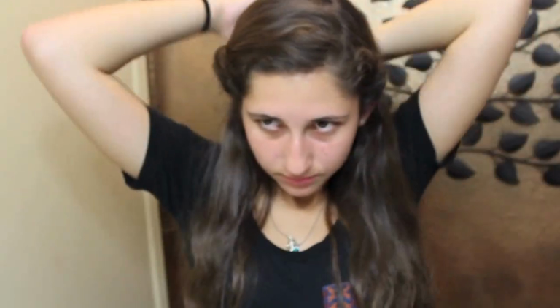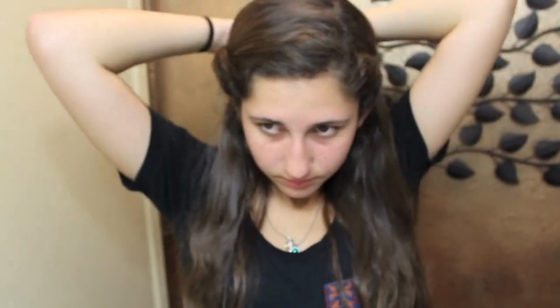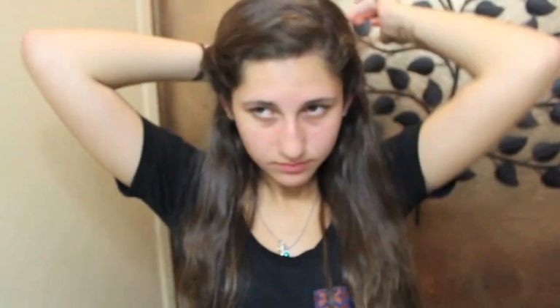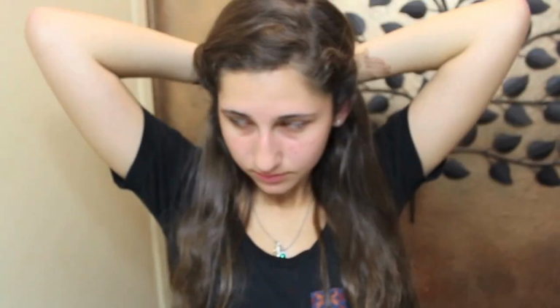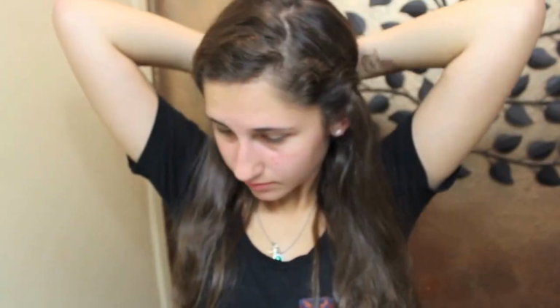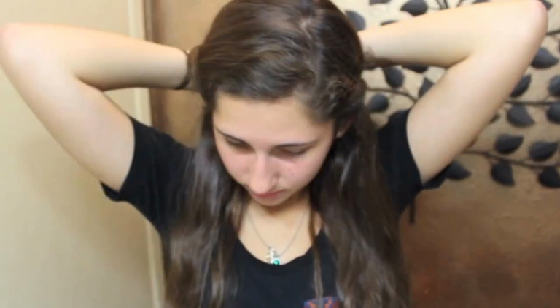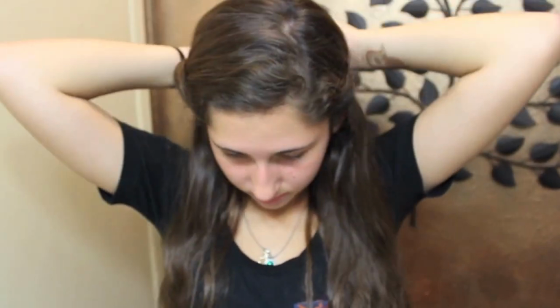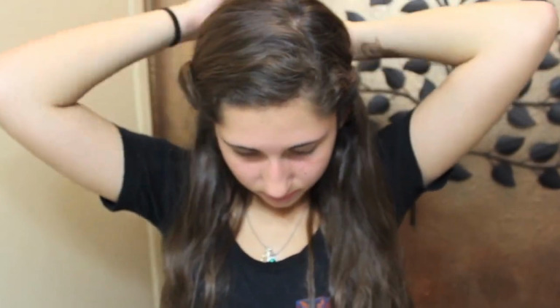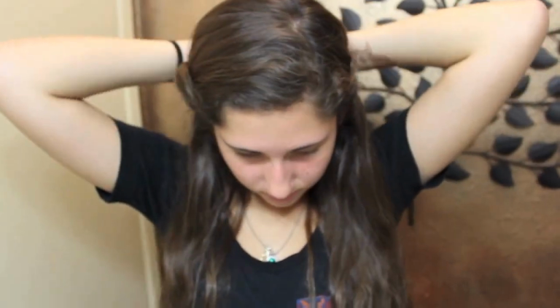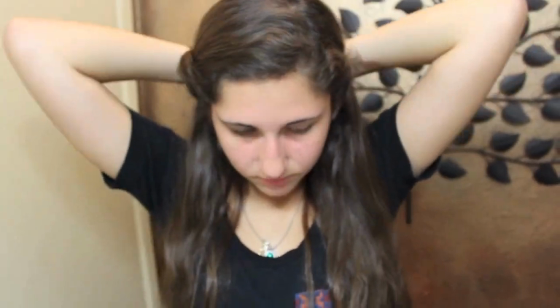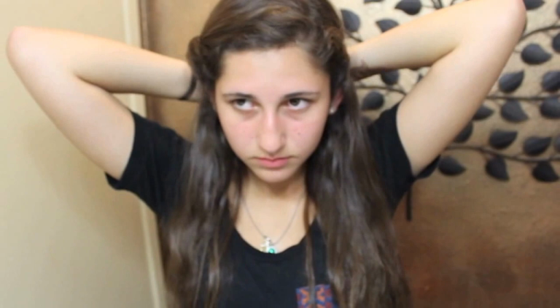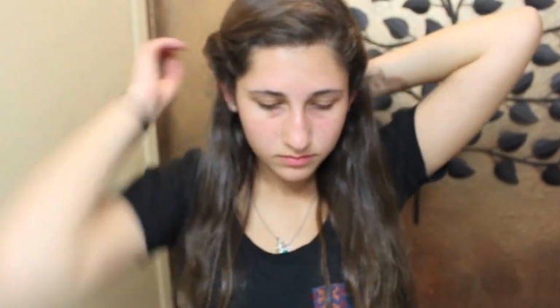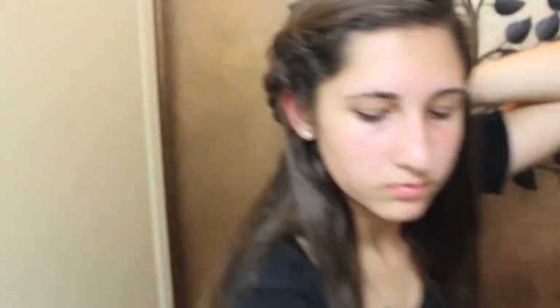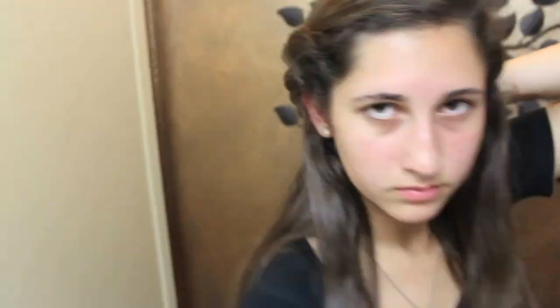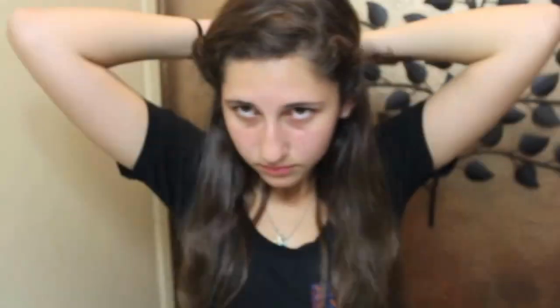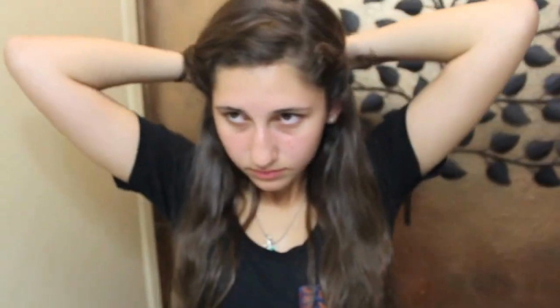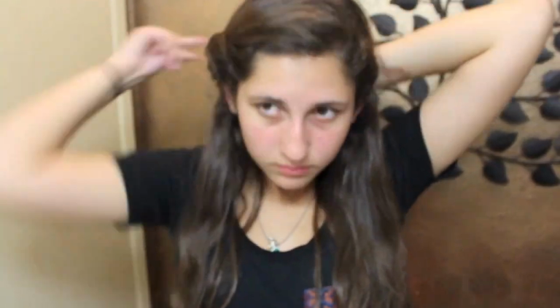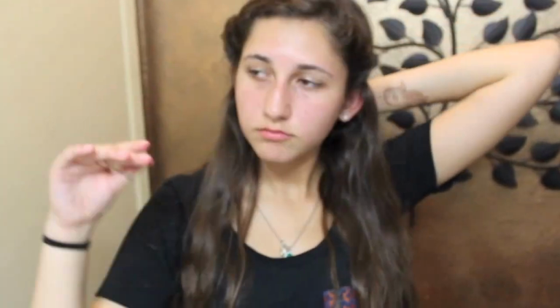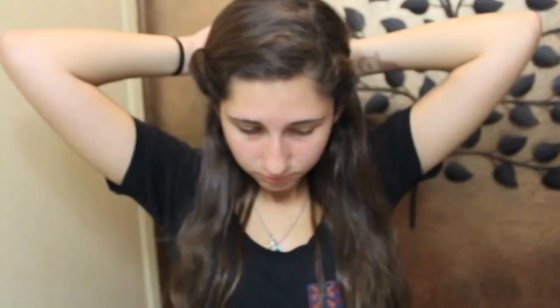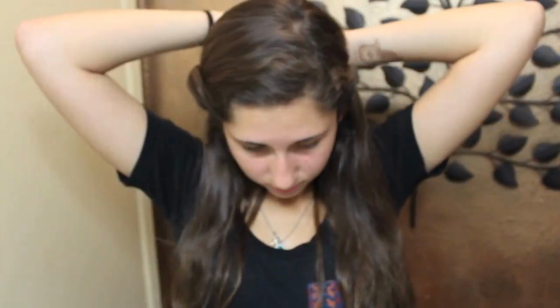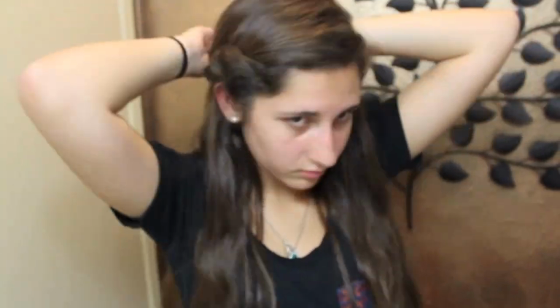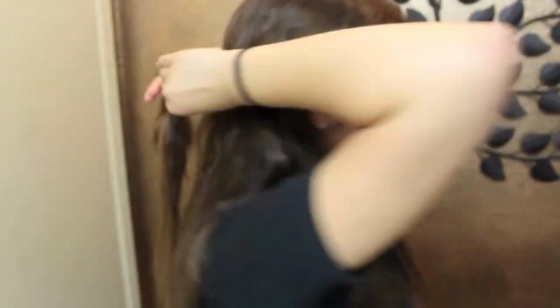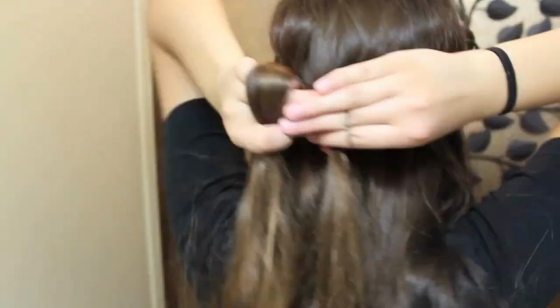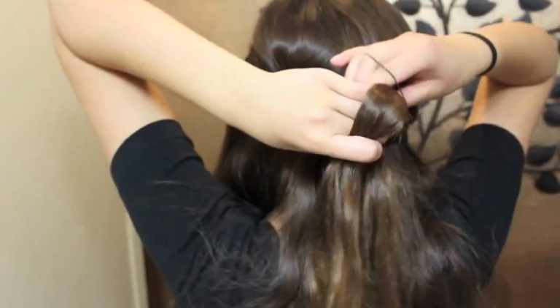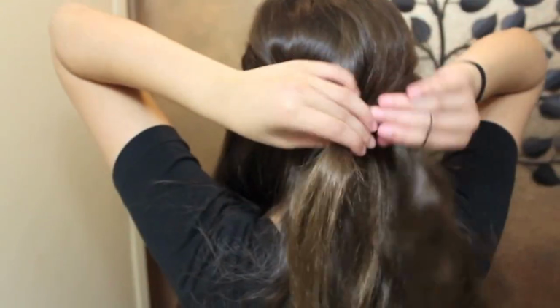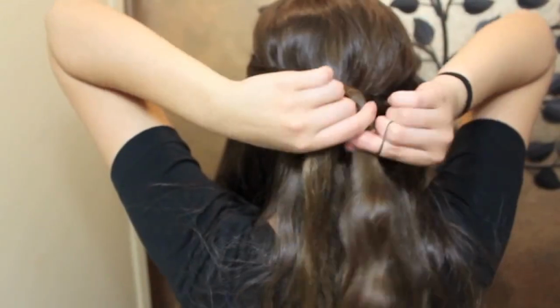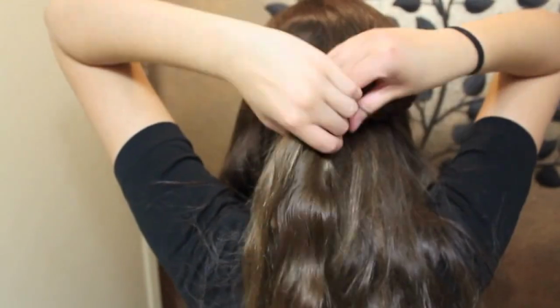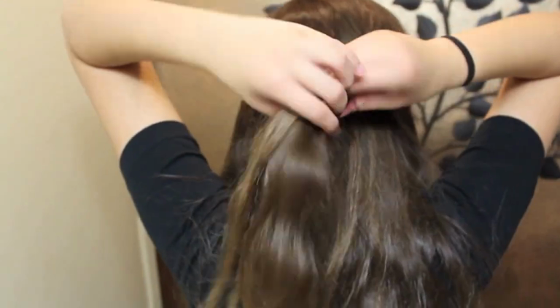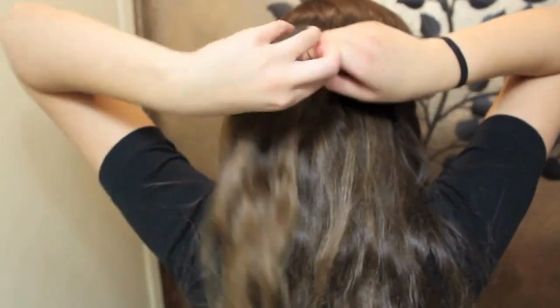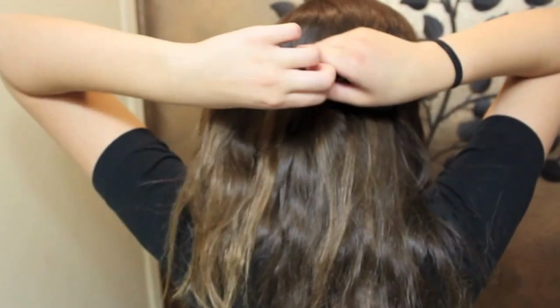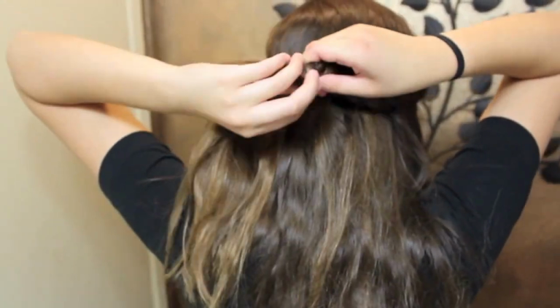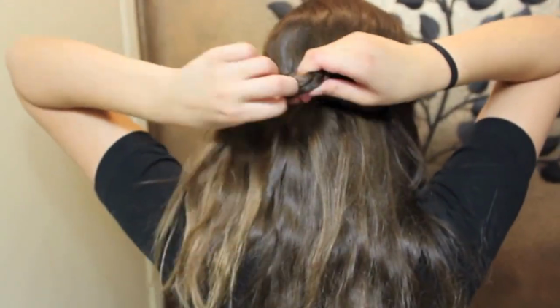Once you have your braids, all you're going to do is bring them to the back and secure it with an elastic.